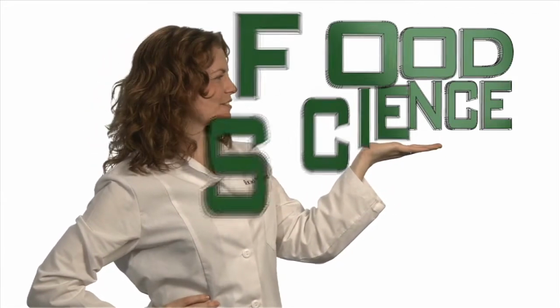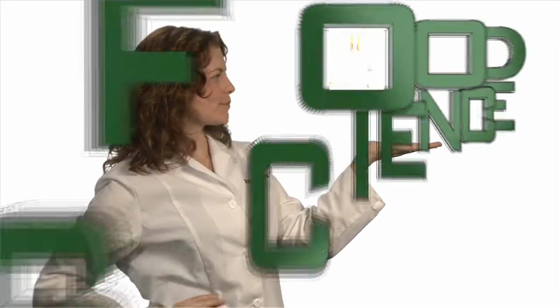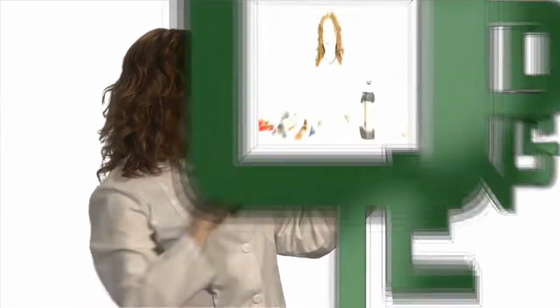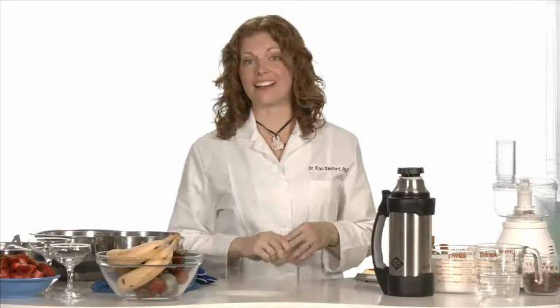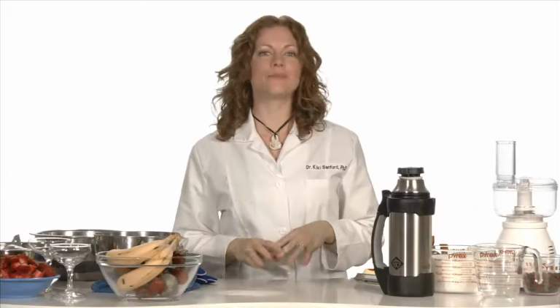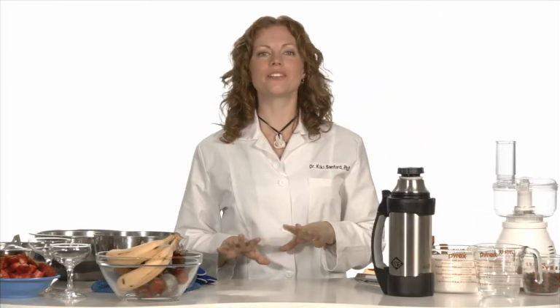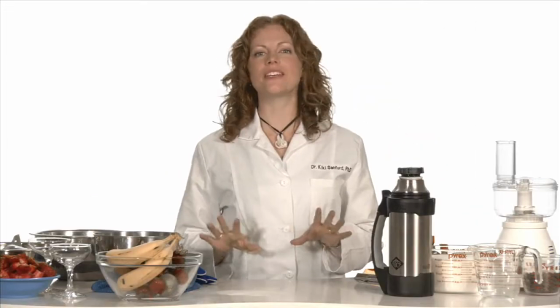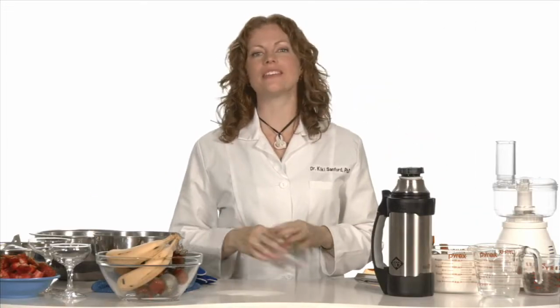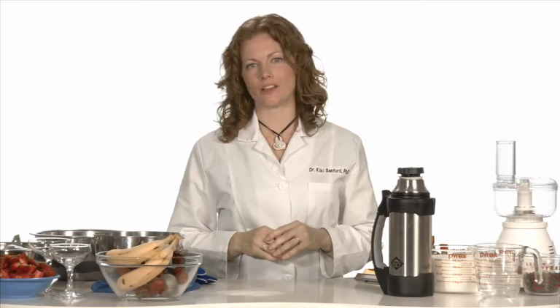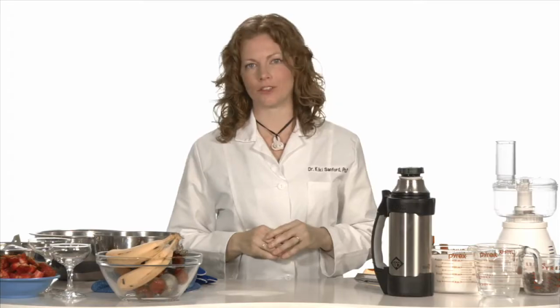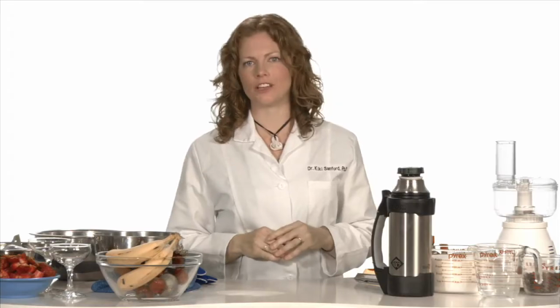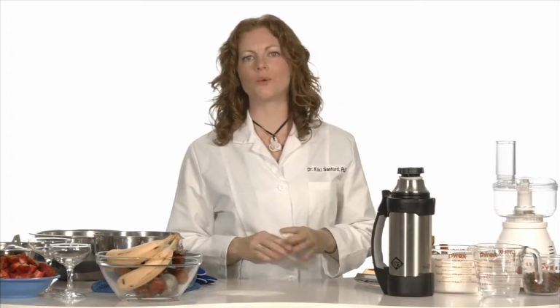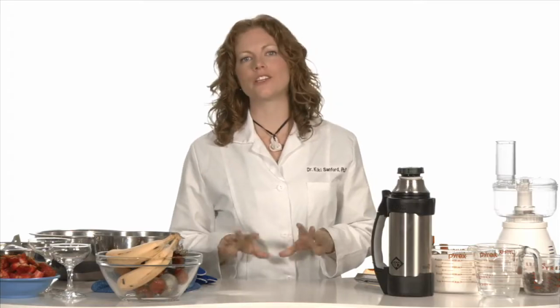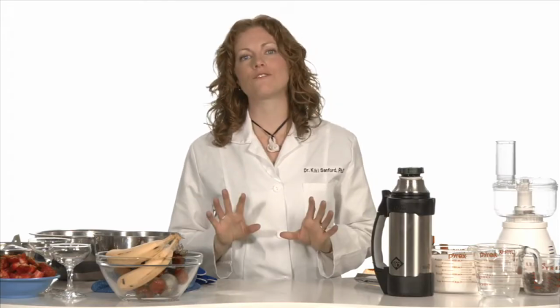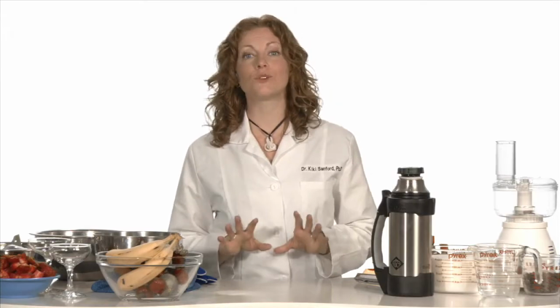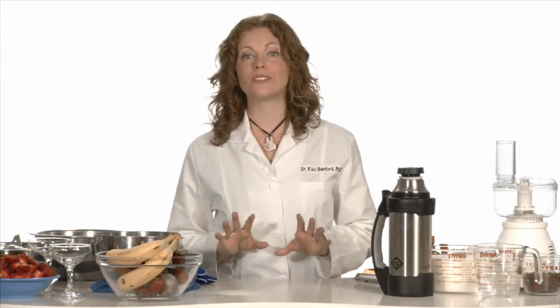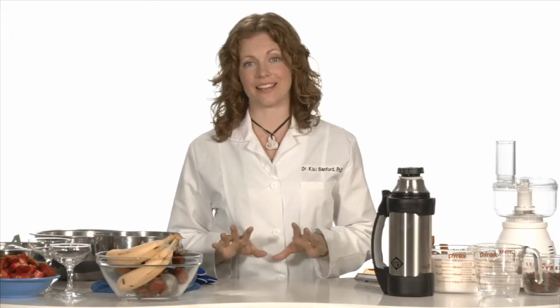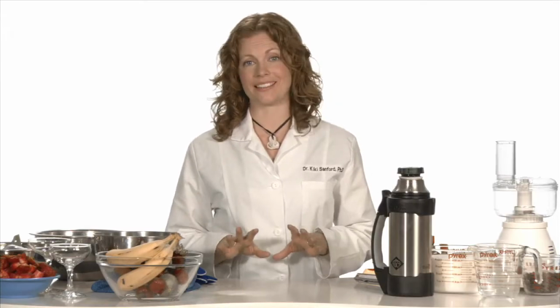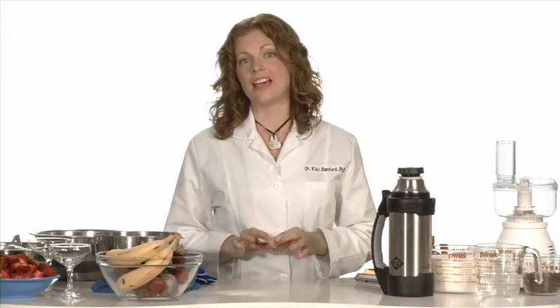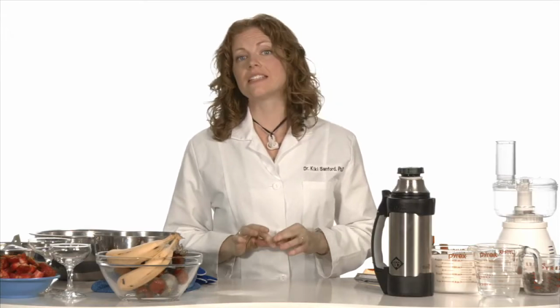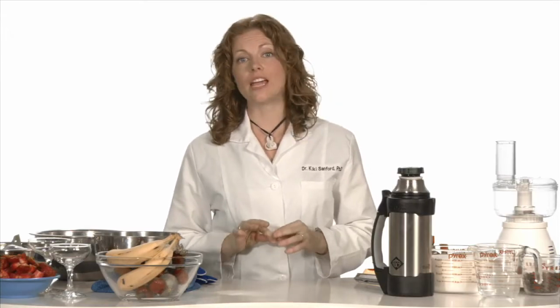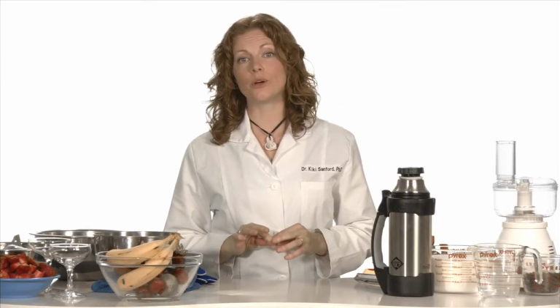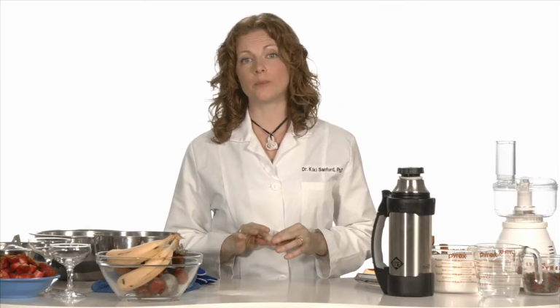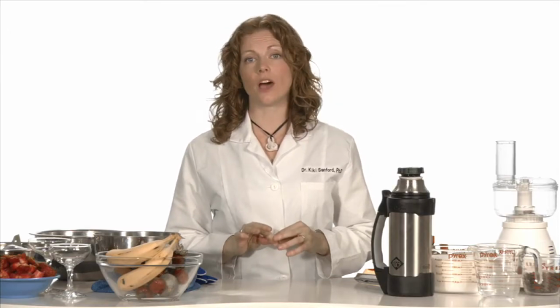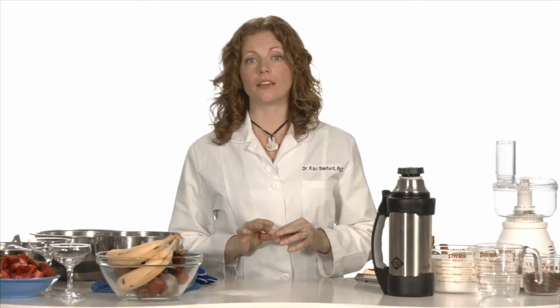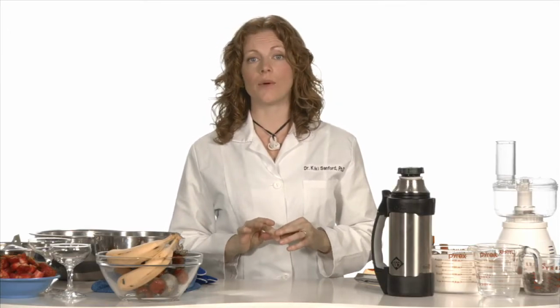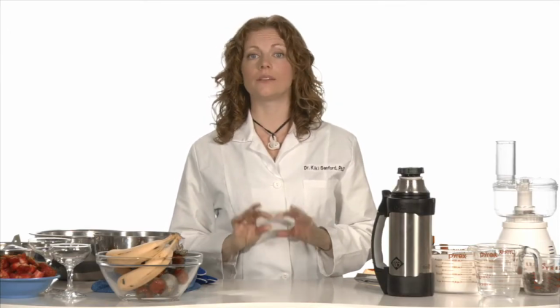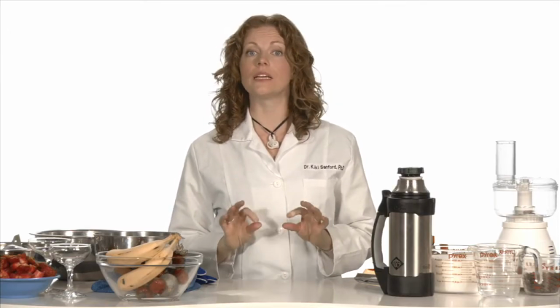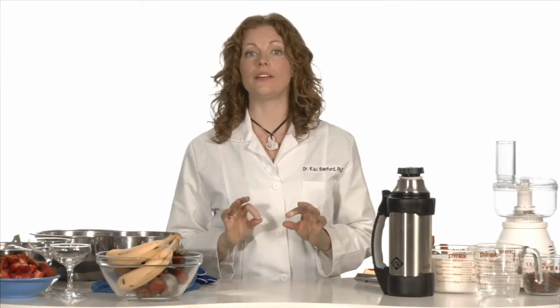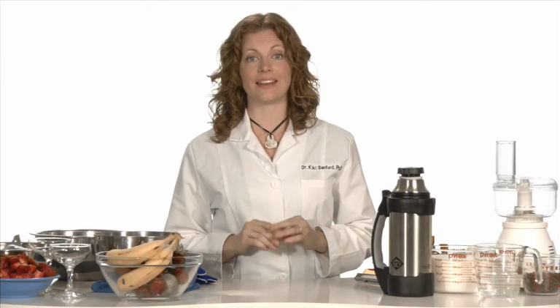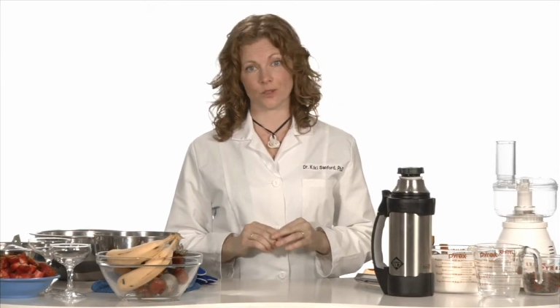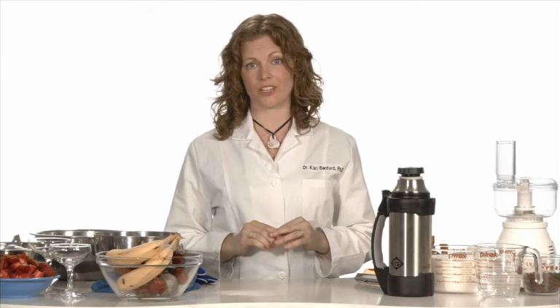Hi, I'm Dr. Kiki Sanford and you're watching Food Science. Today we're going to be talking about liquid nitrogen.